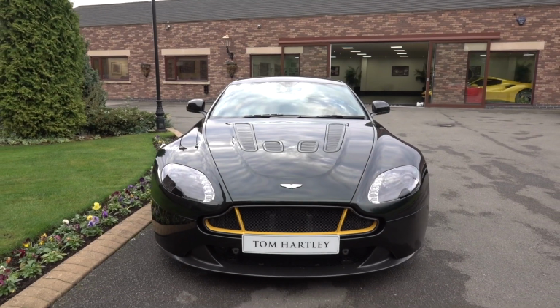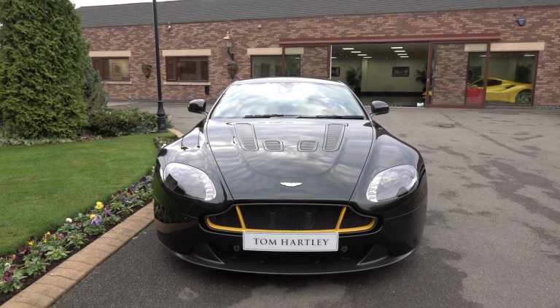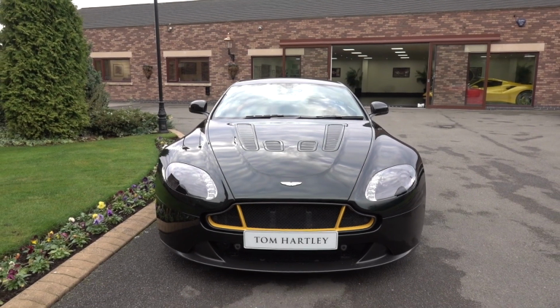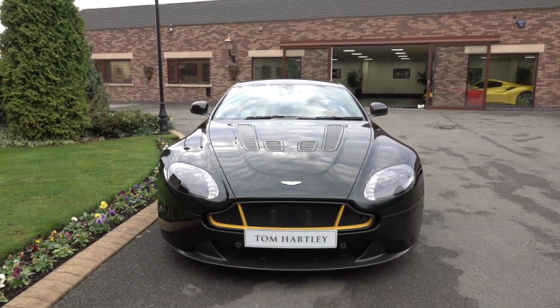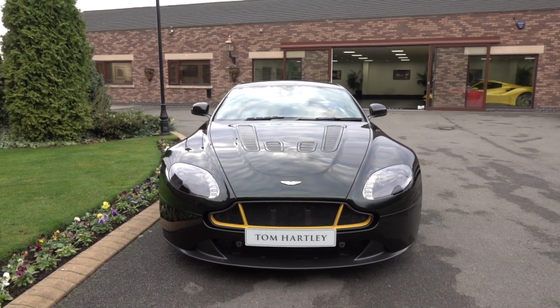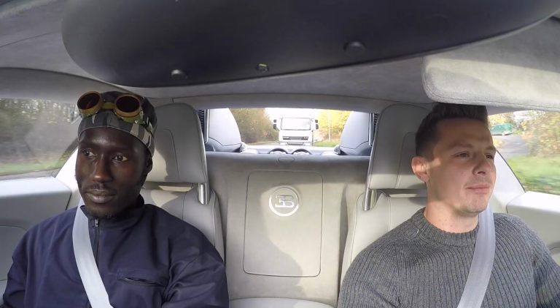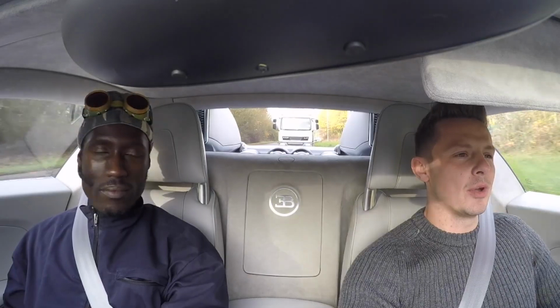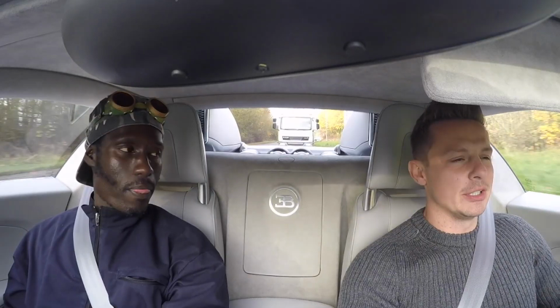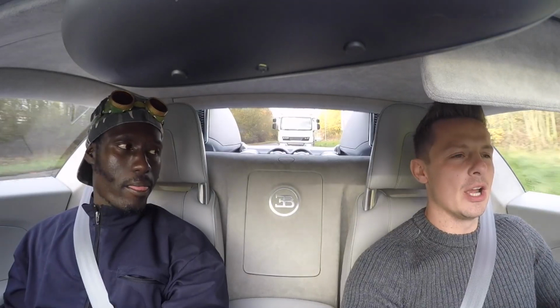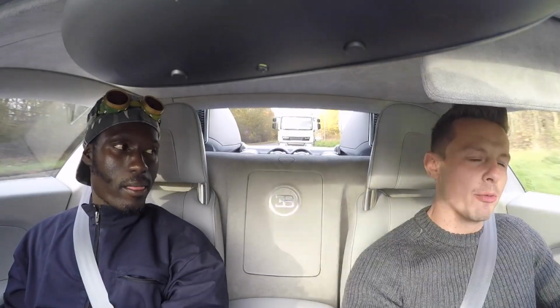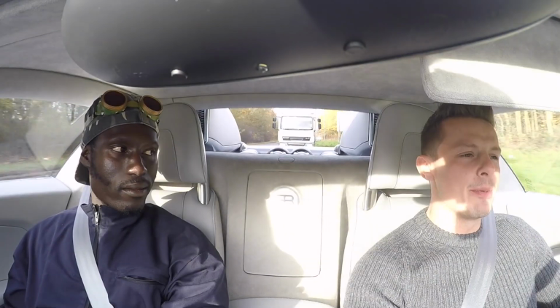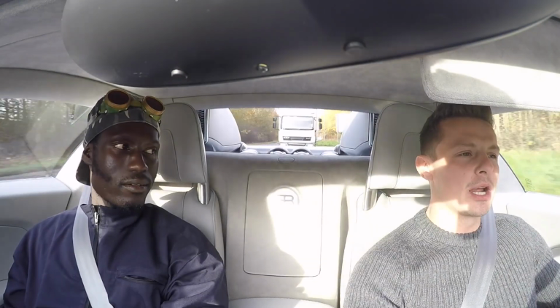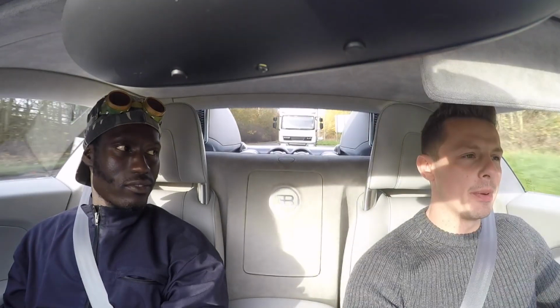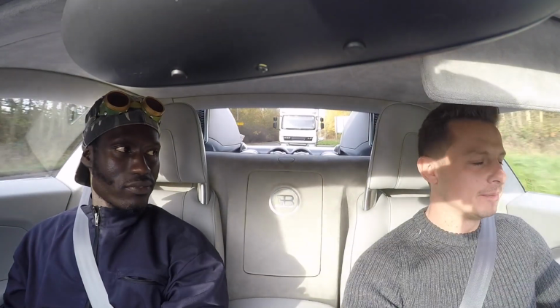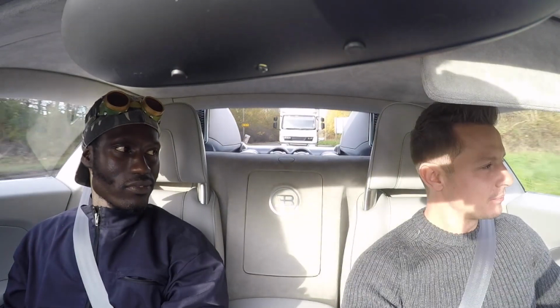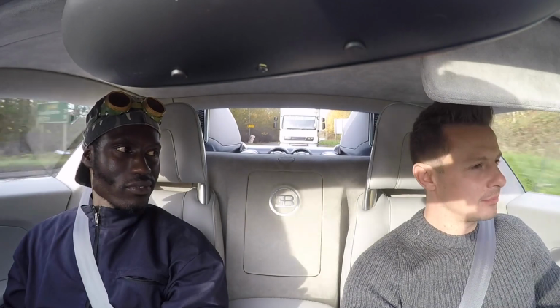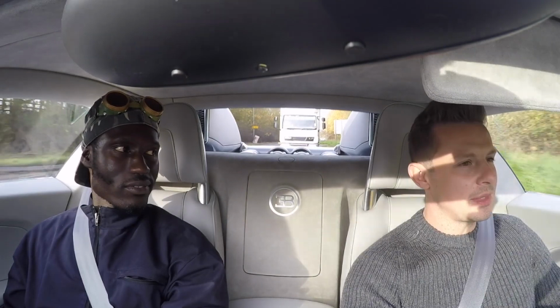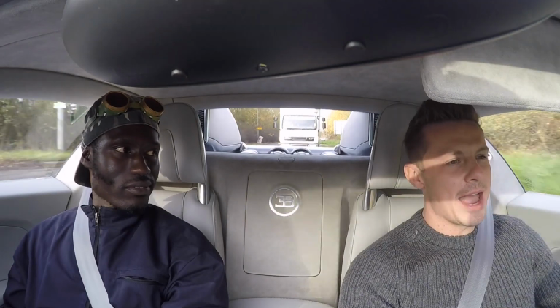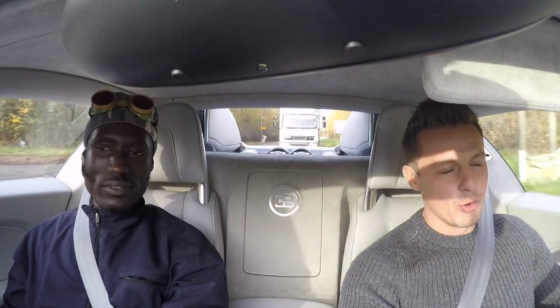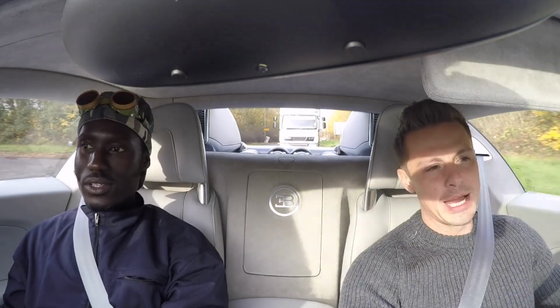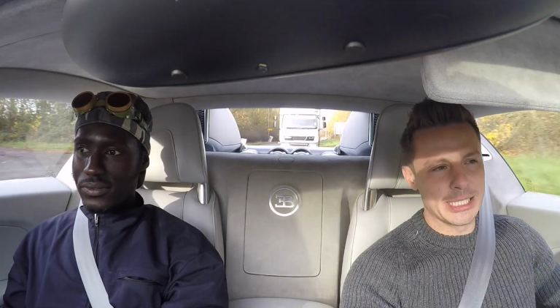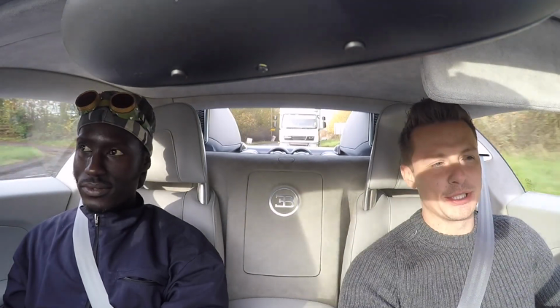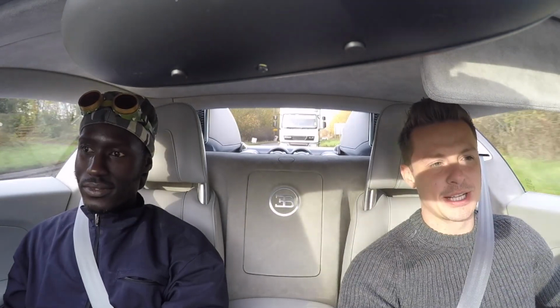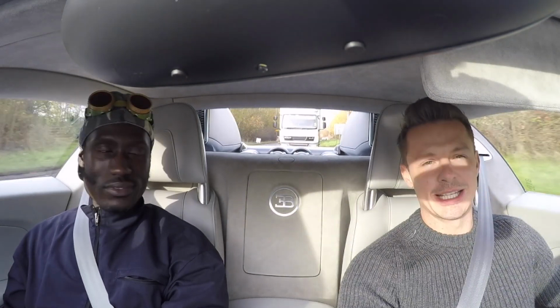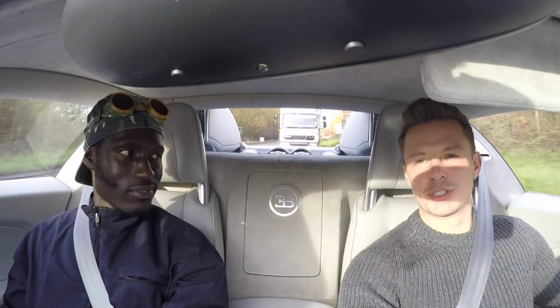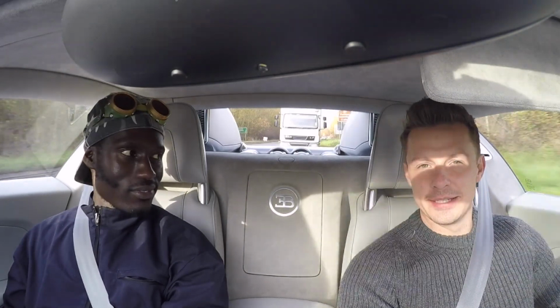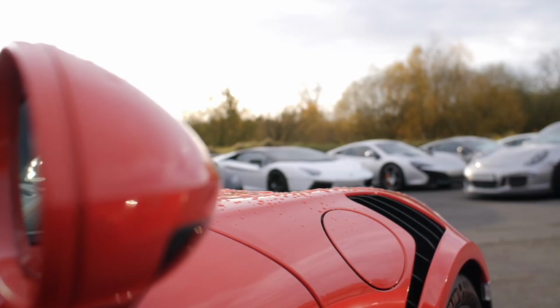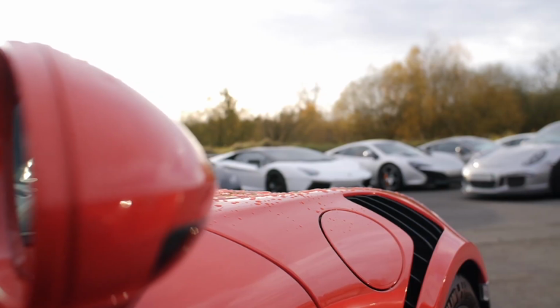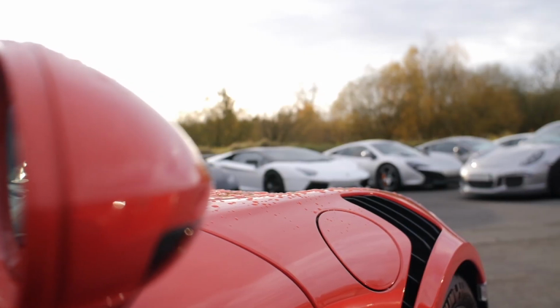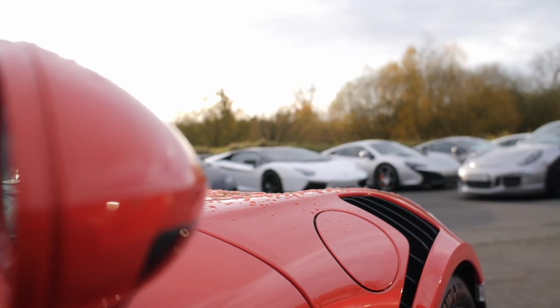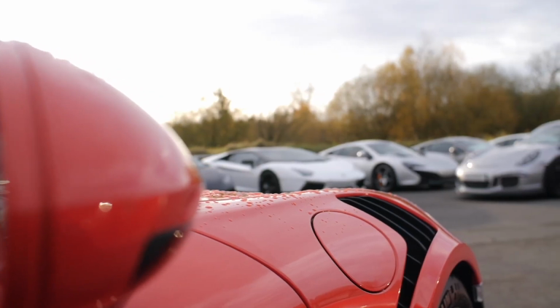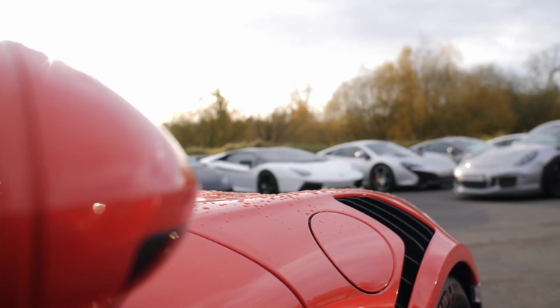So when we started doing that, we noticed other people began to copy us. Everyone now takes pictures of cars outside with a nice background.